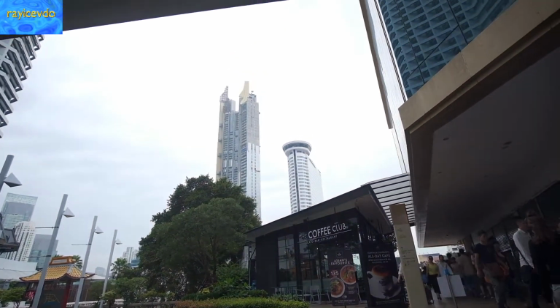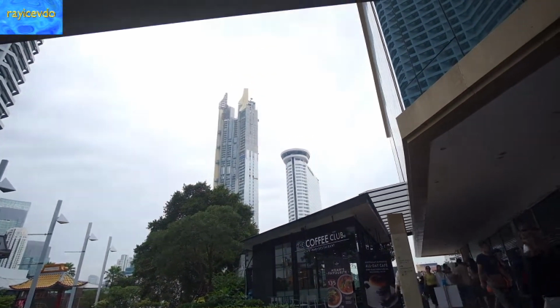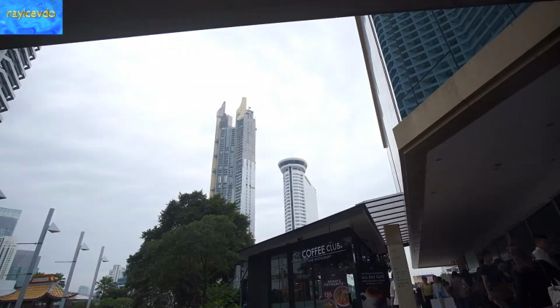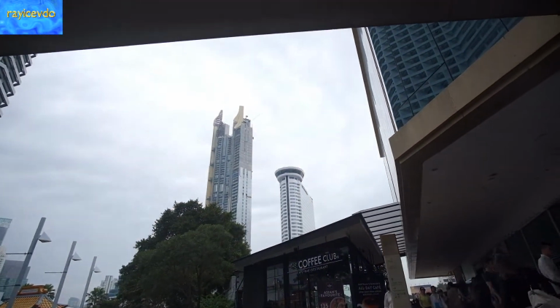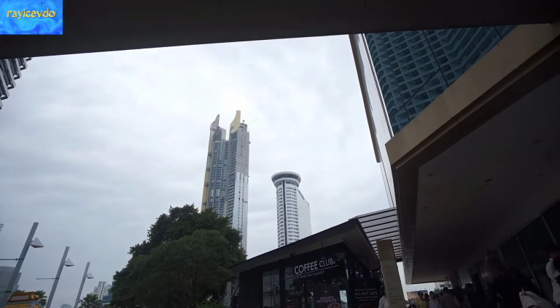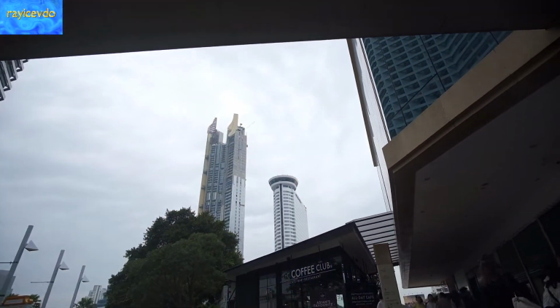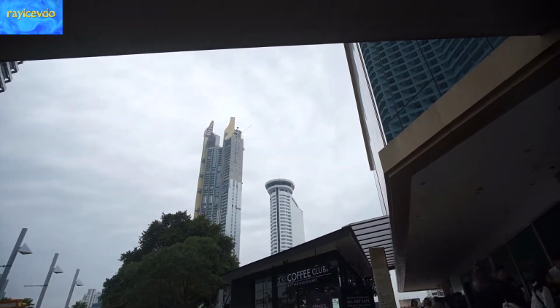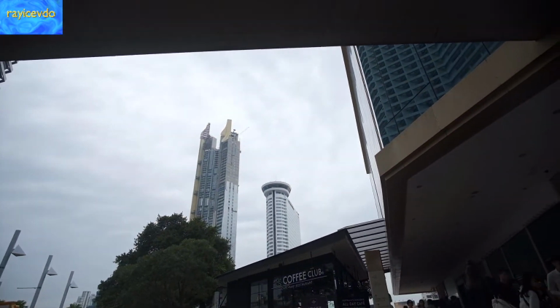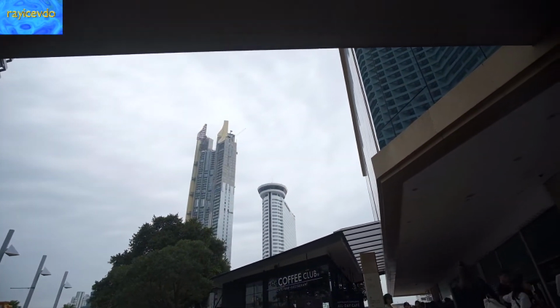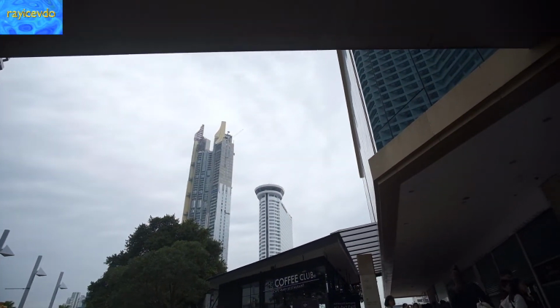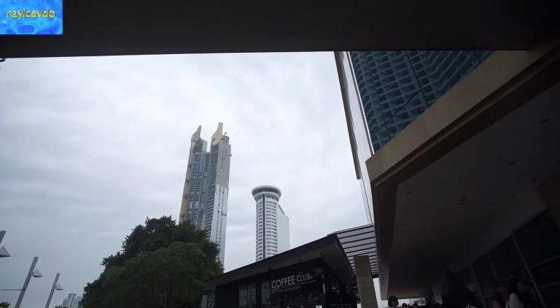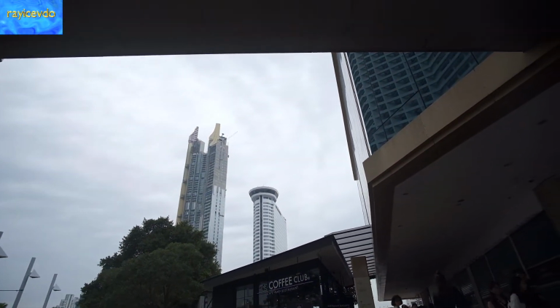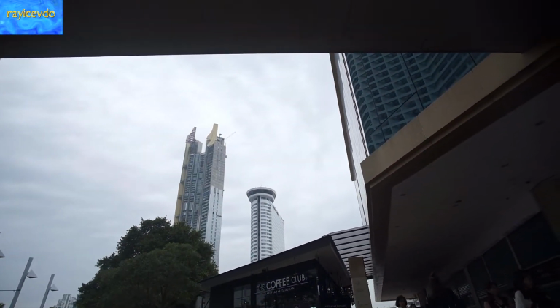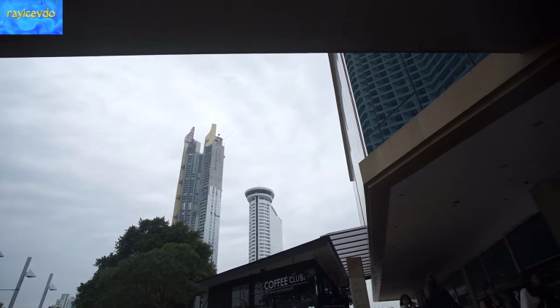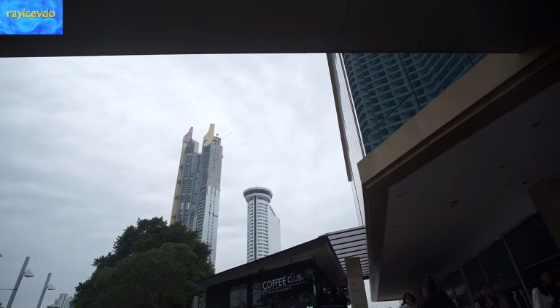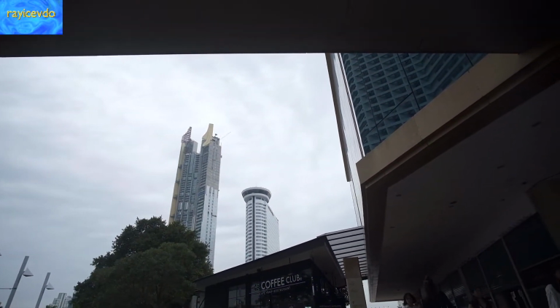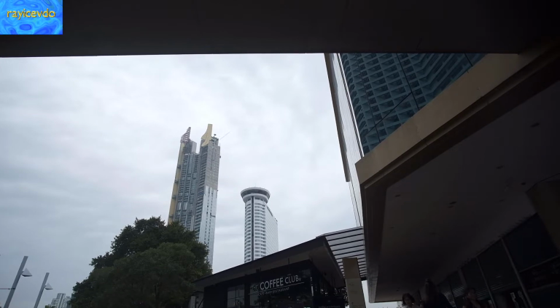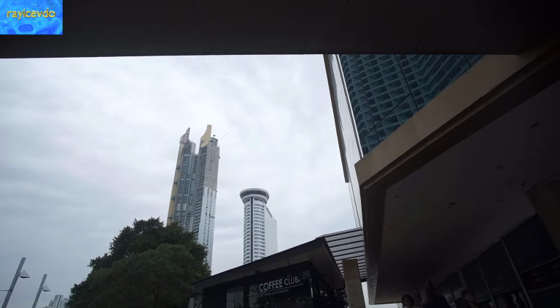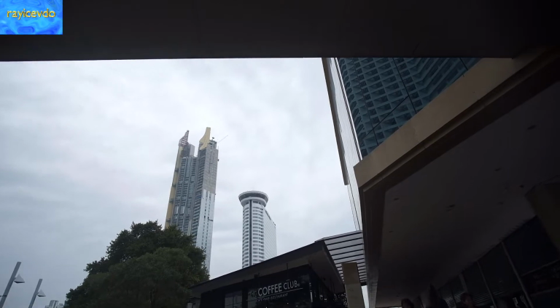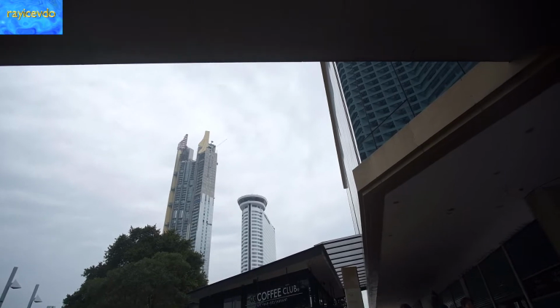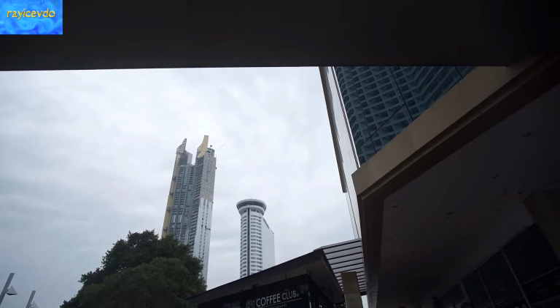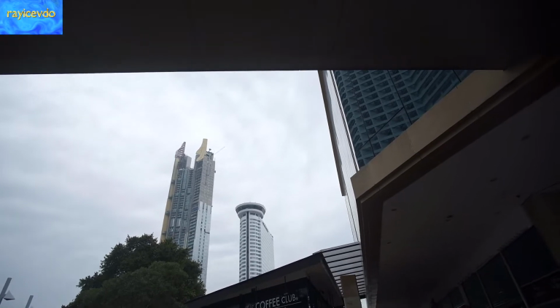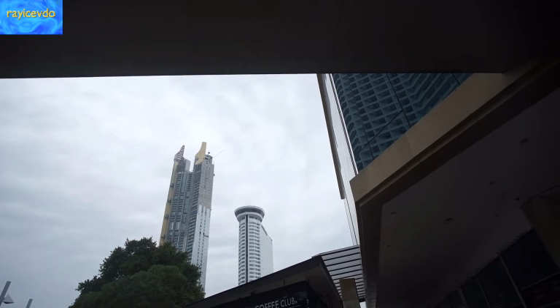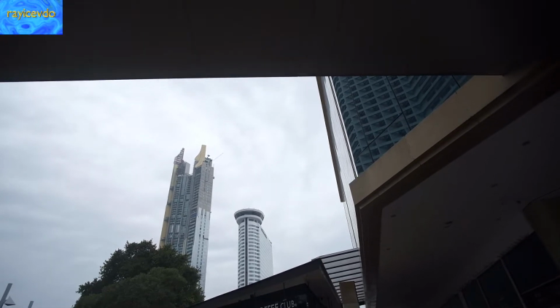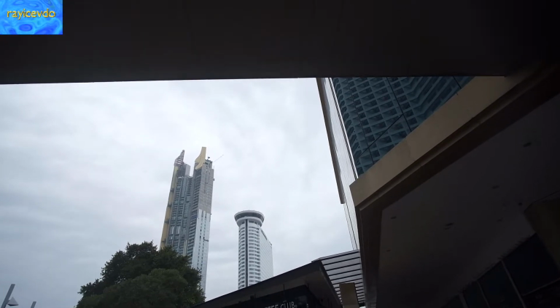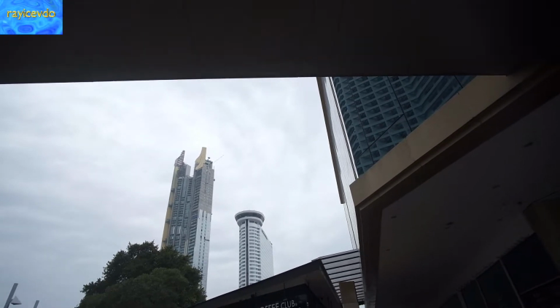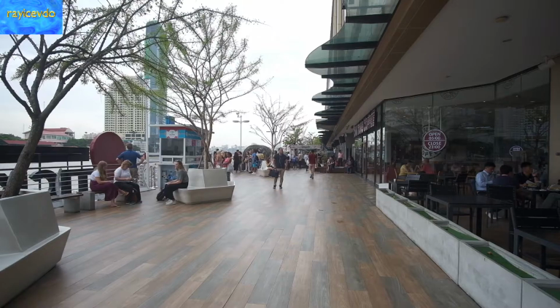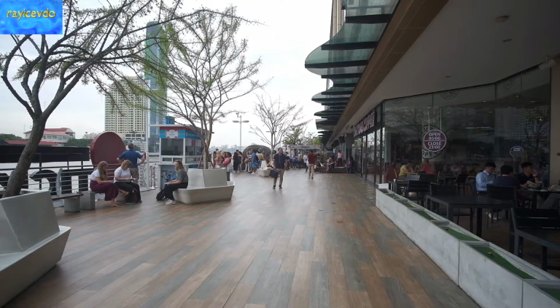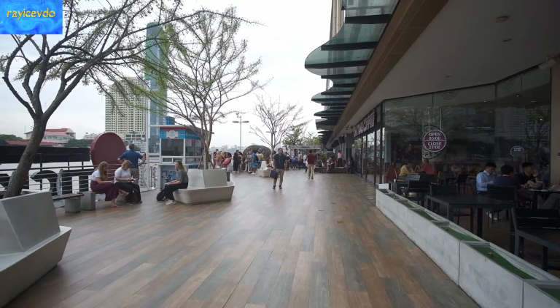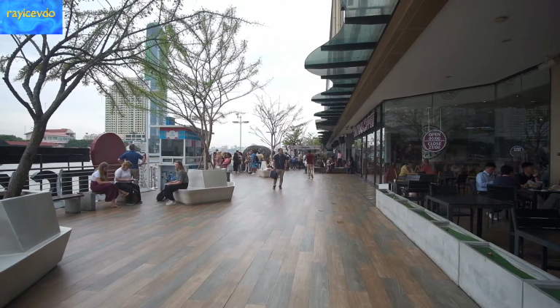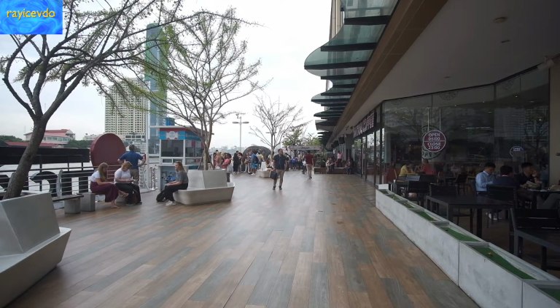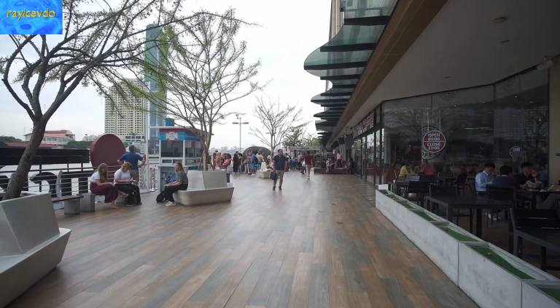Oh, look at that skyscraper. That's Iconsiam, the two tallest buildings in Bangkok.